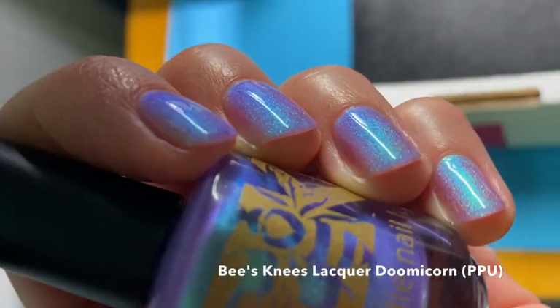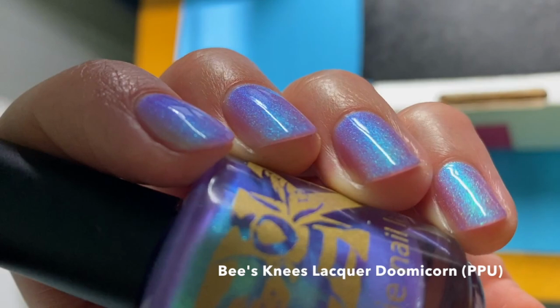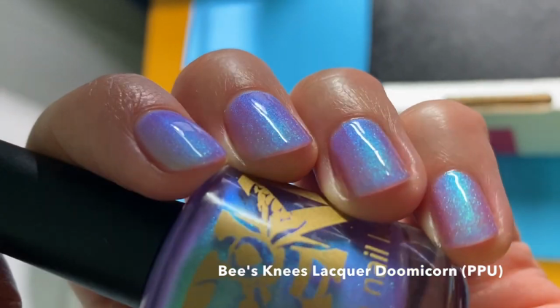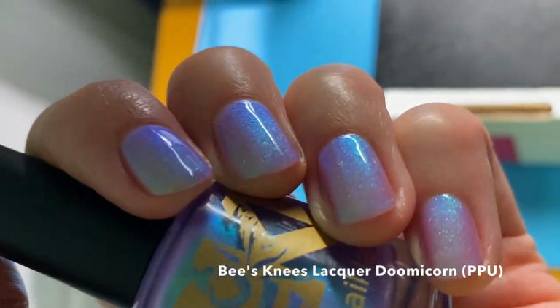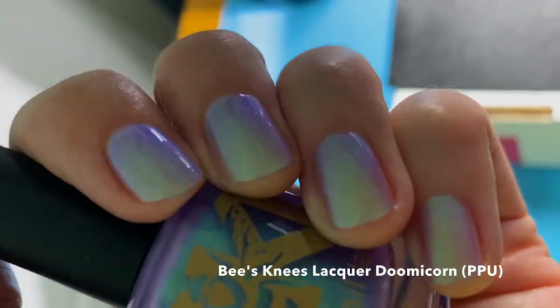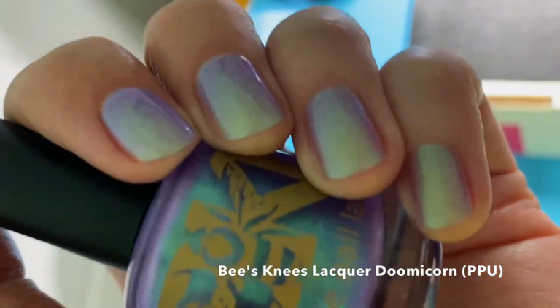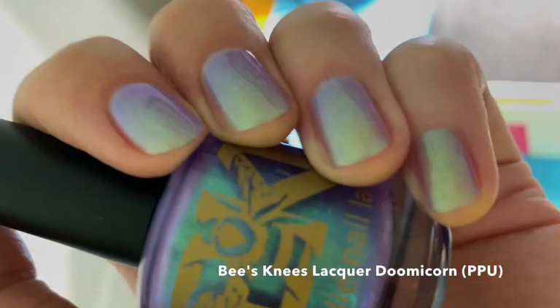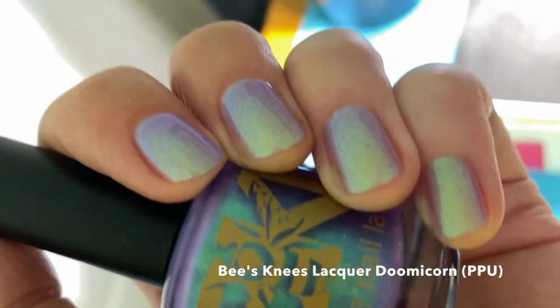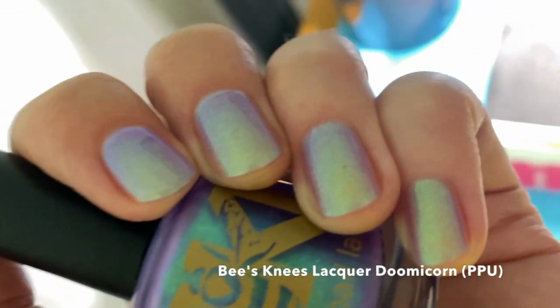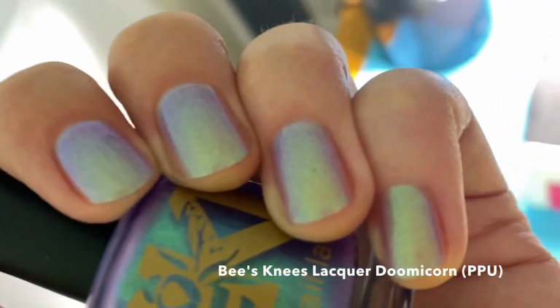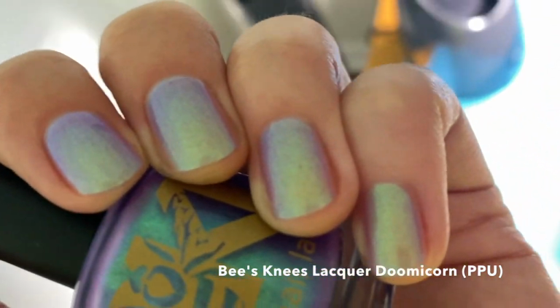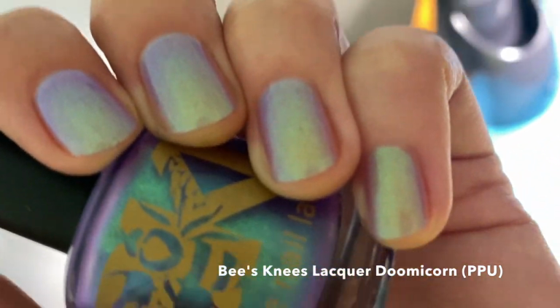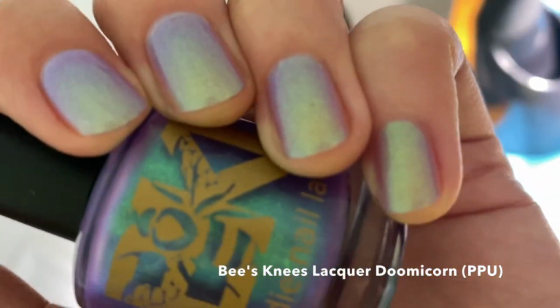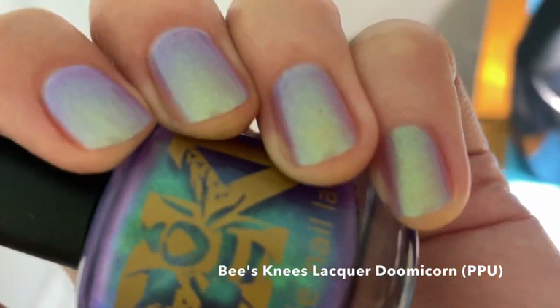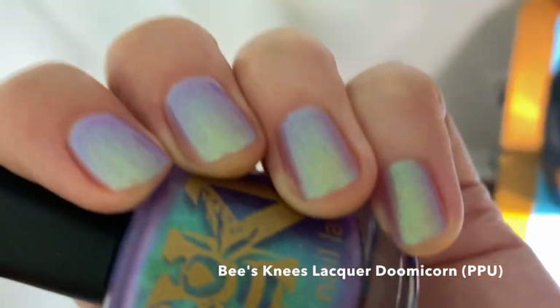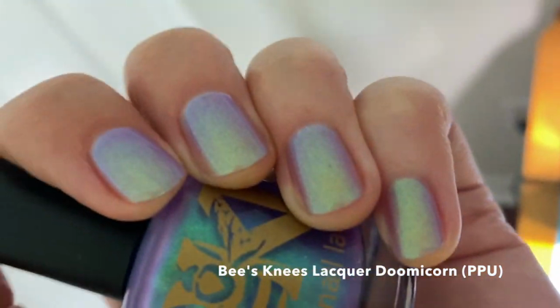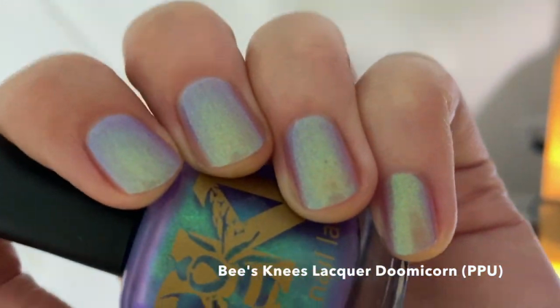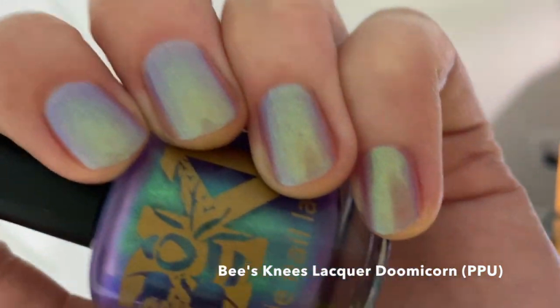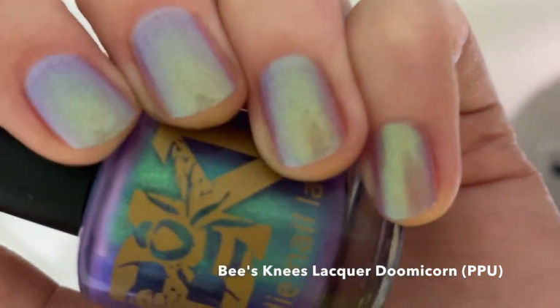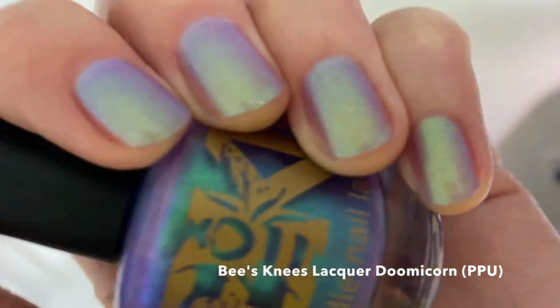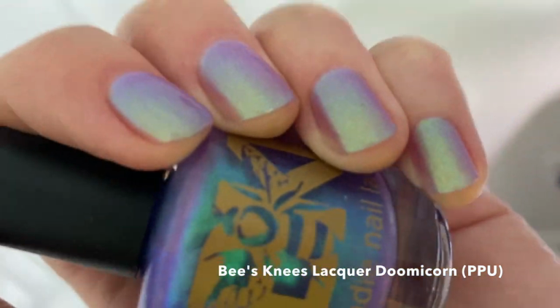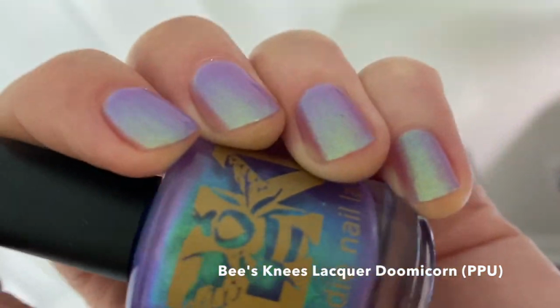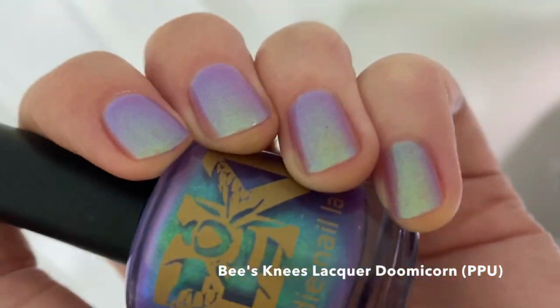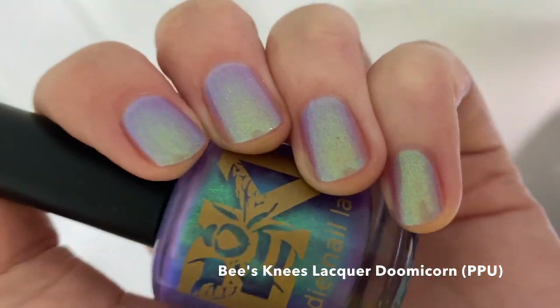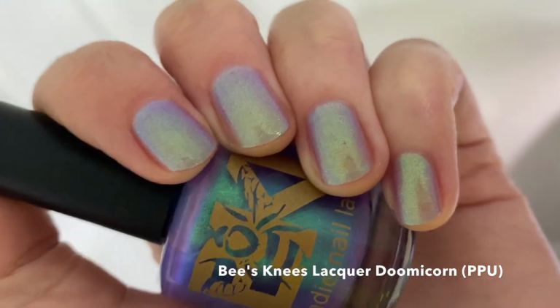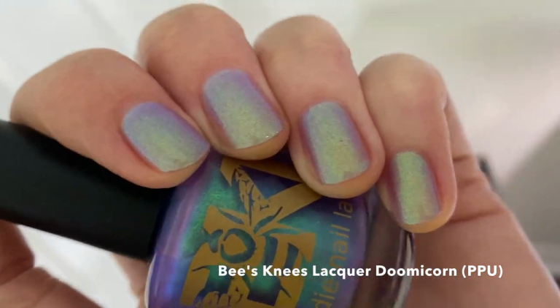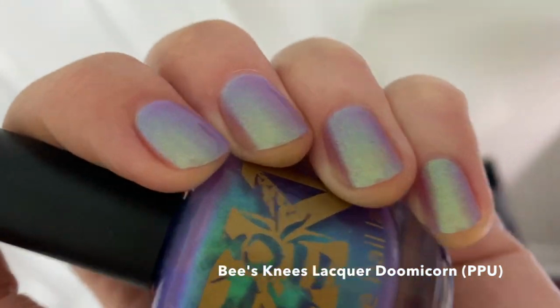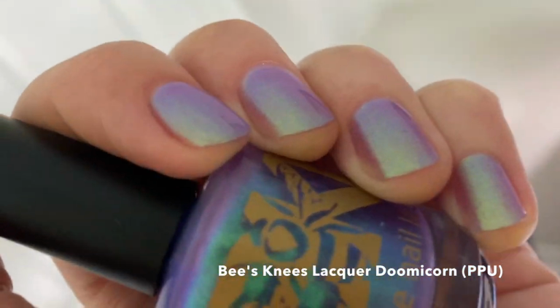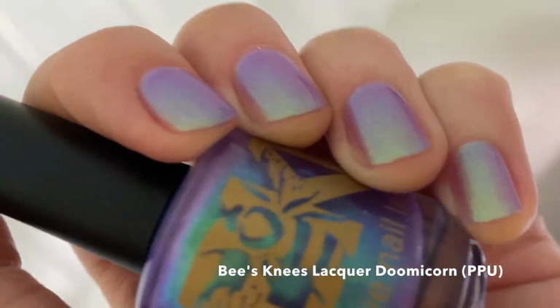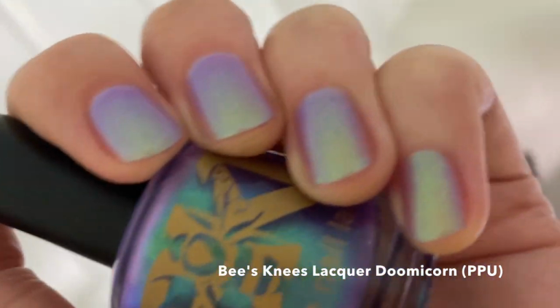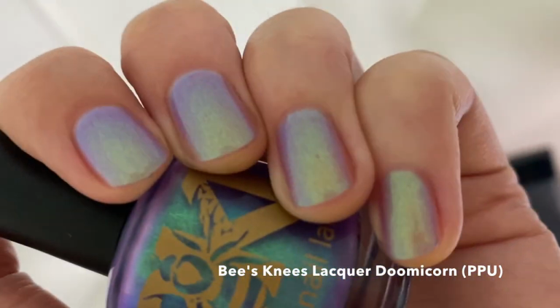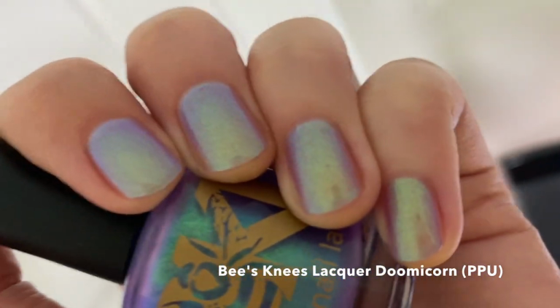I'm just going to let you enjoy this polish in all the different lighting that I could catch it in.